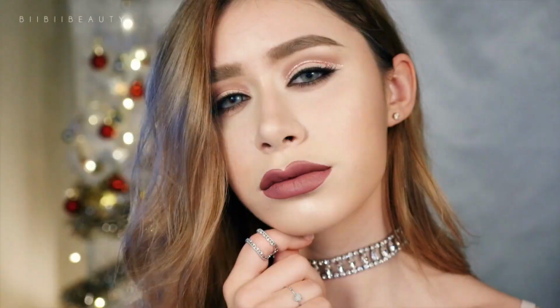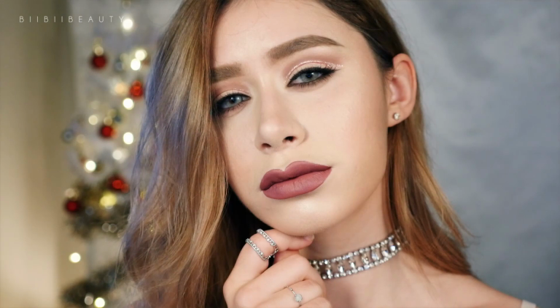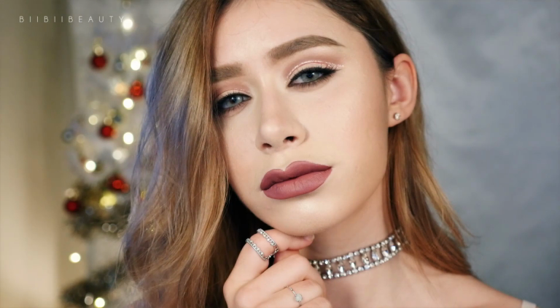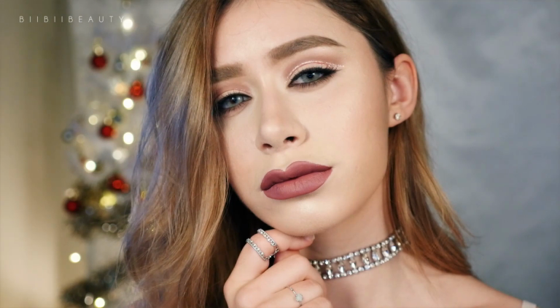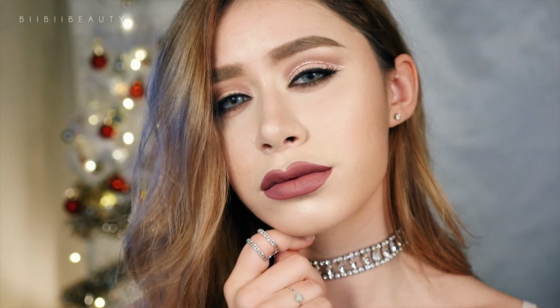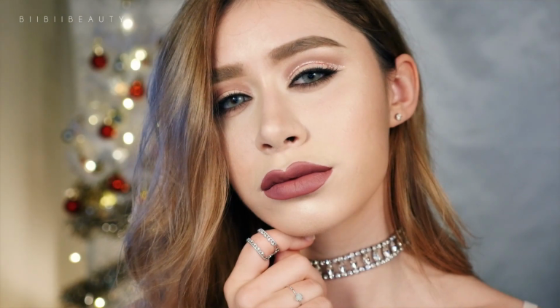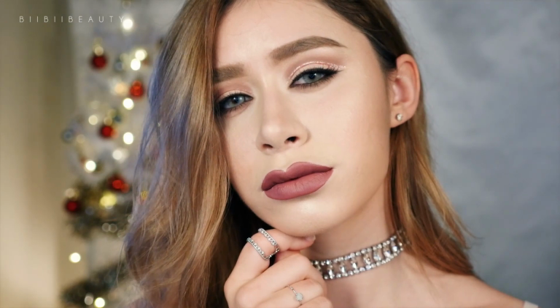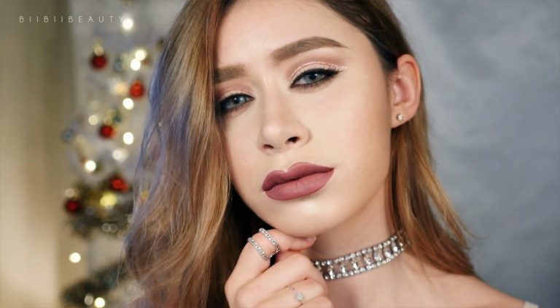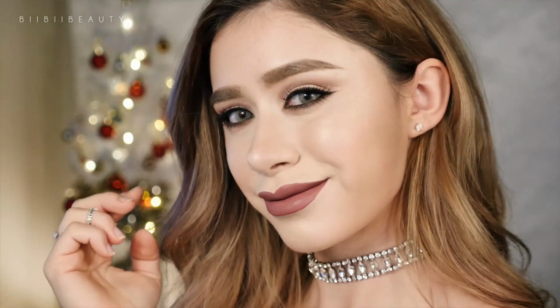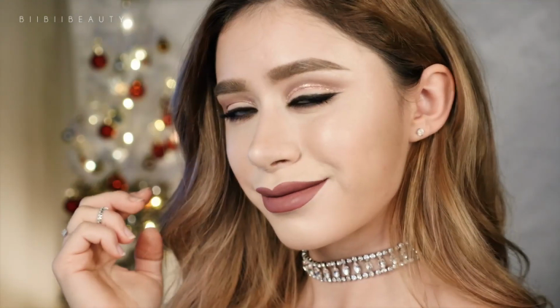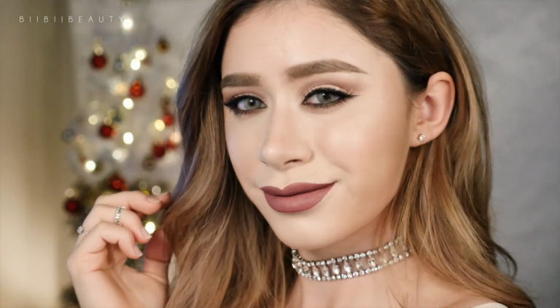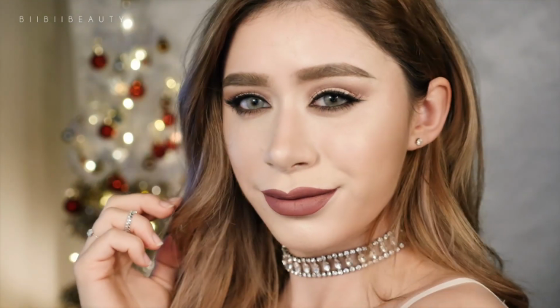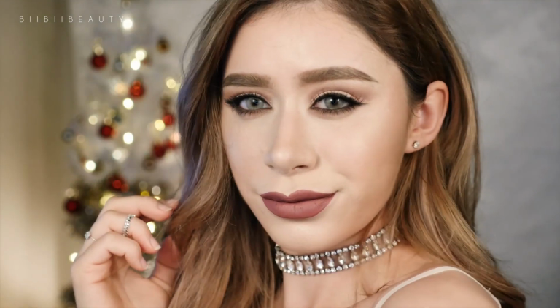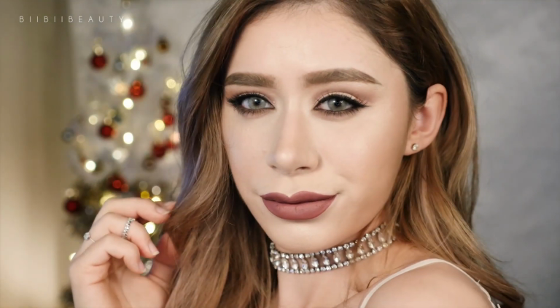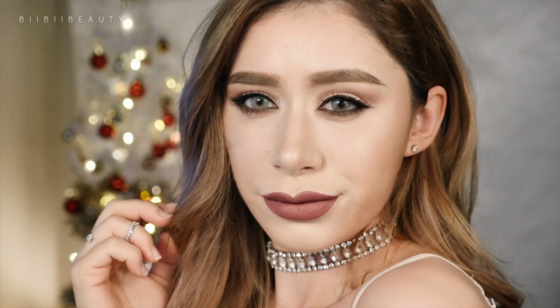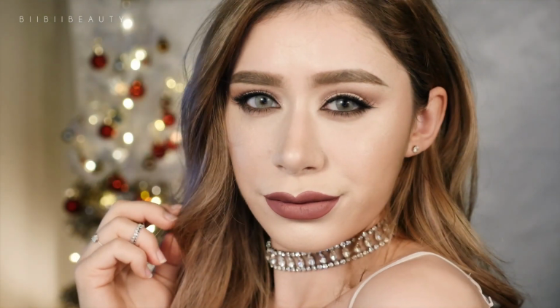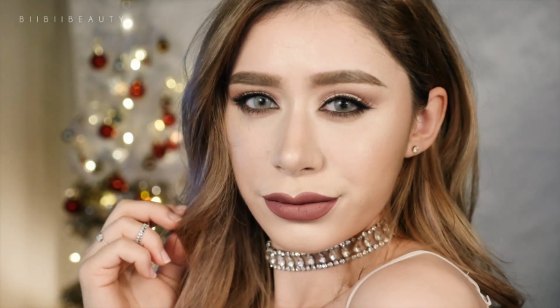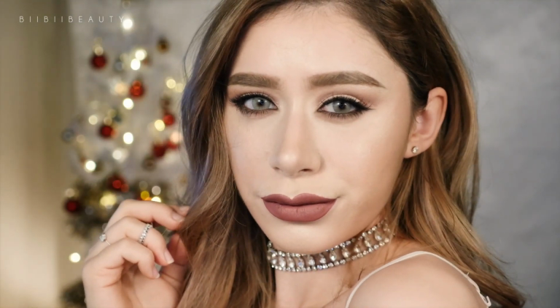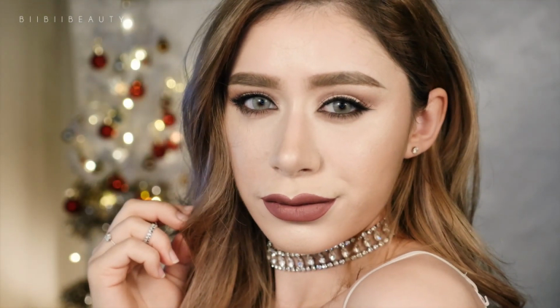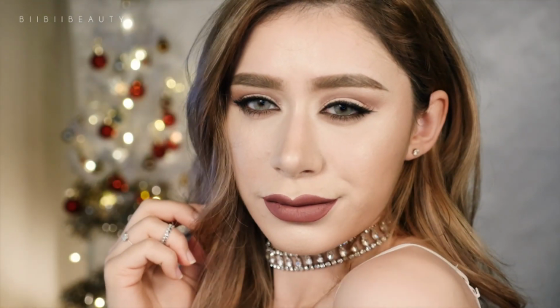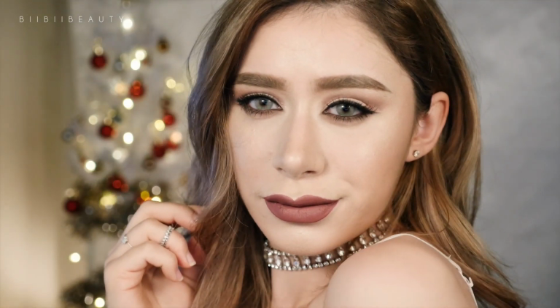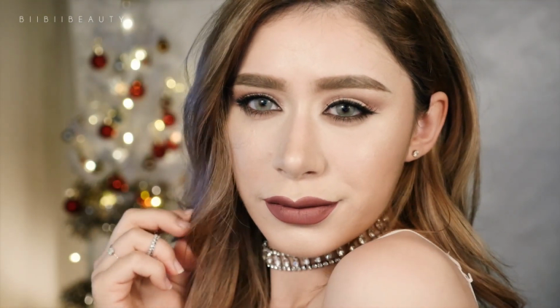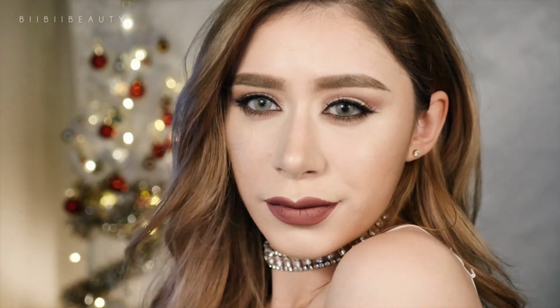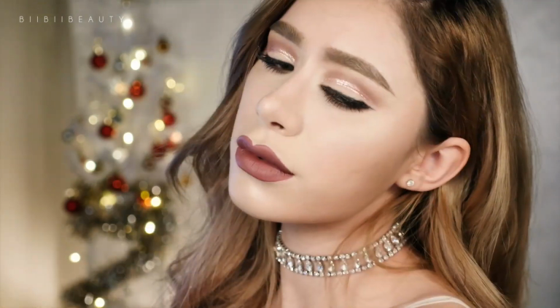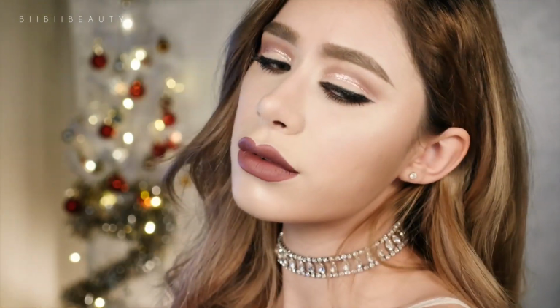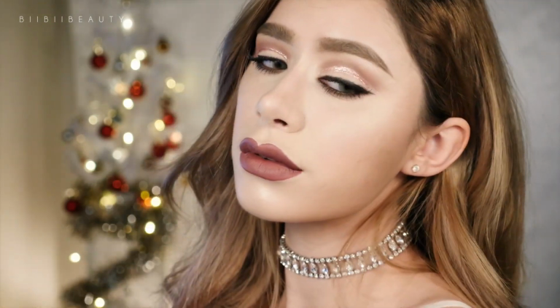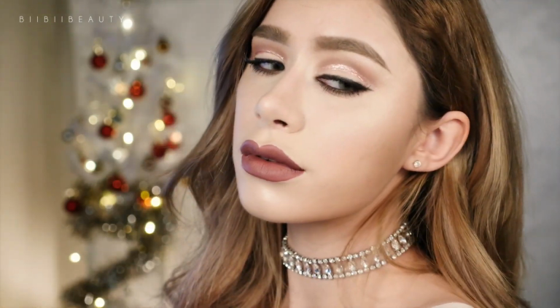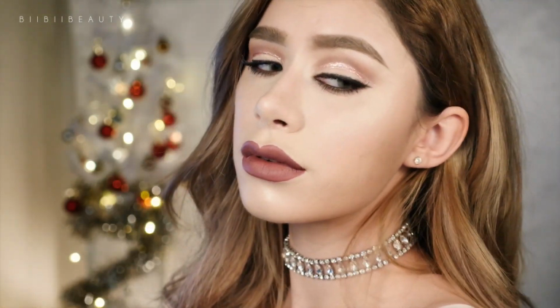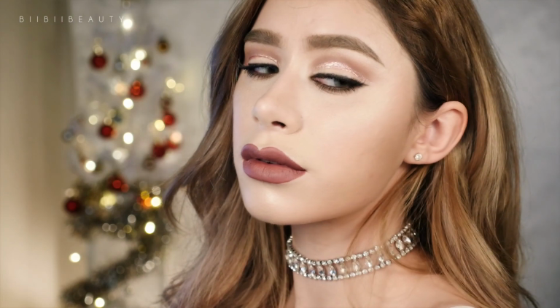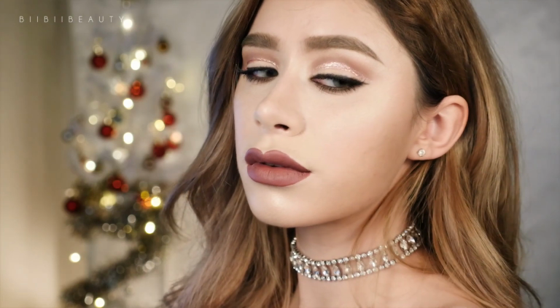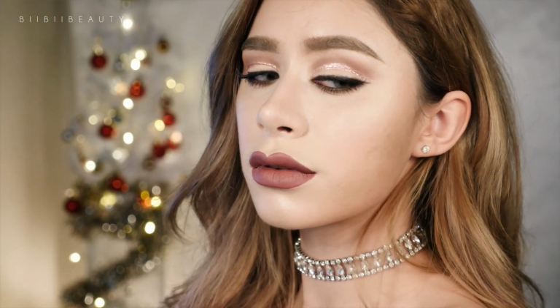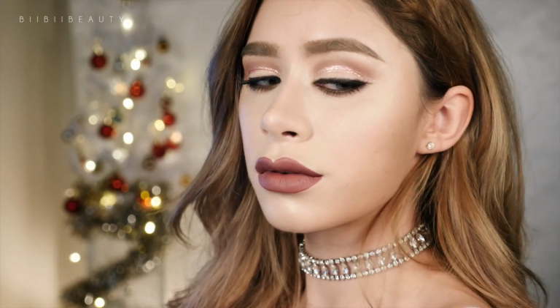And that's it! That is how you get this look. I hope you guys enjoyed it and I will see you guys next time.